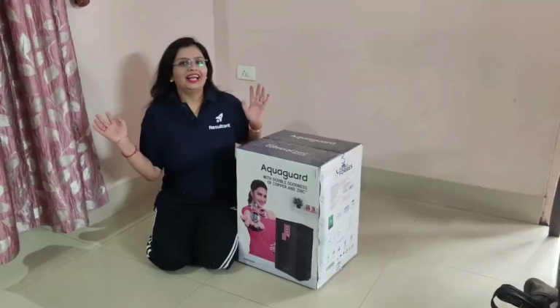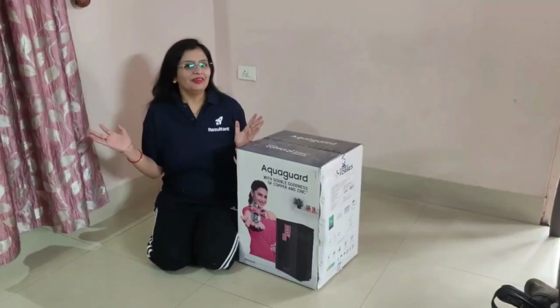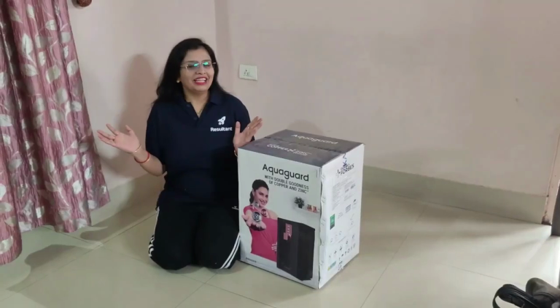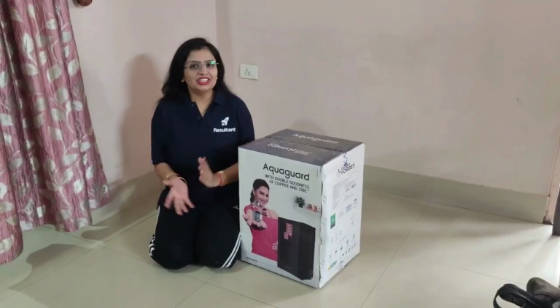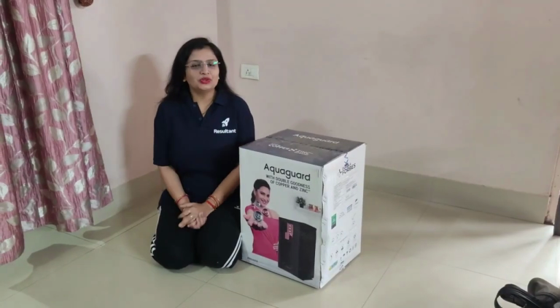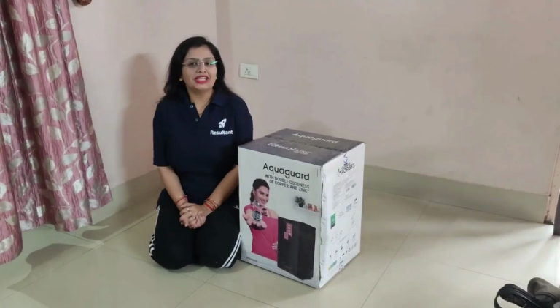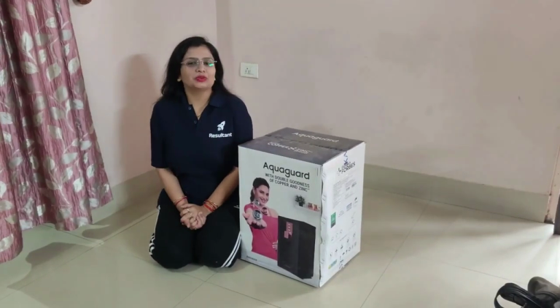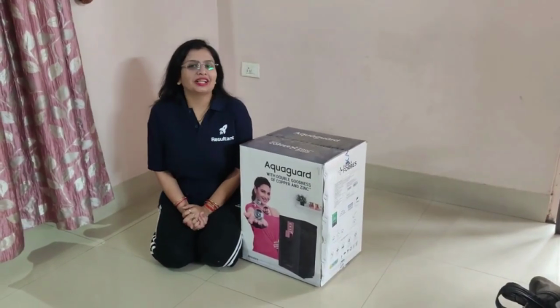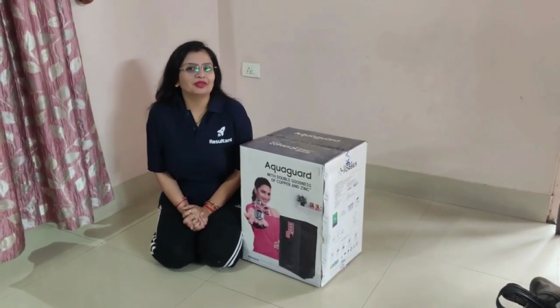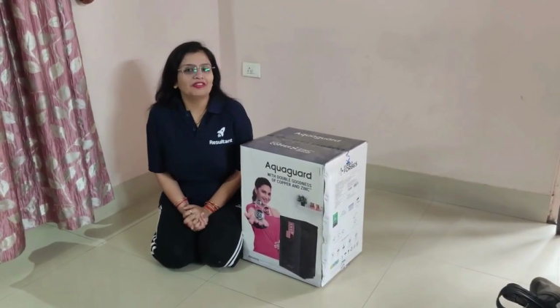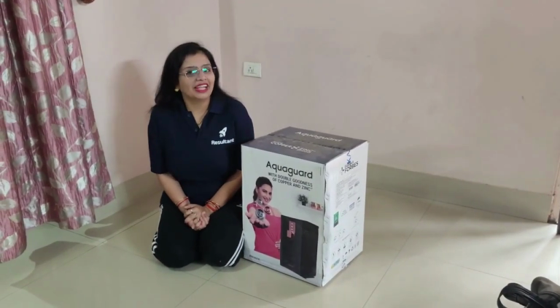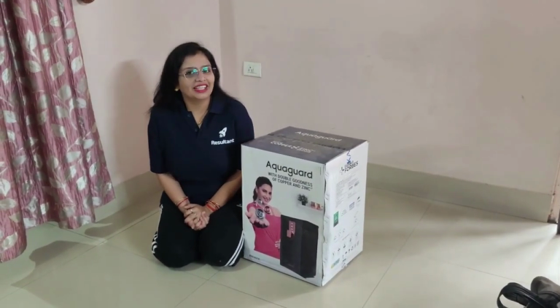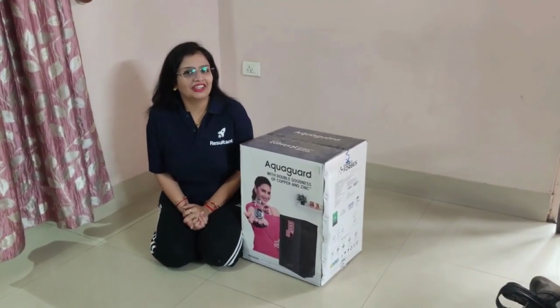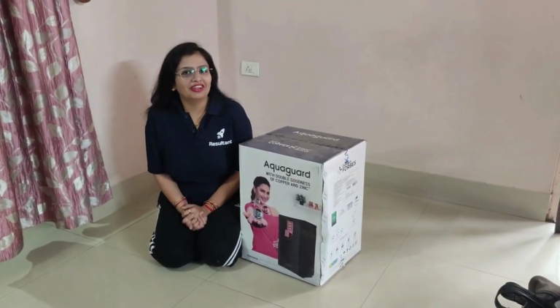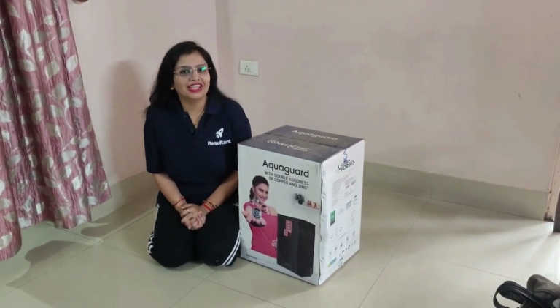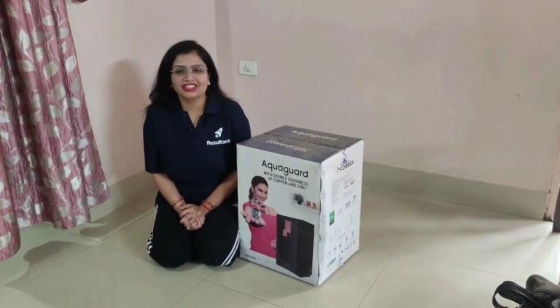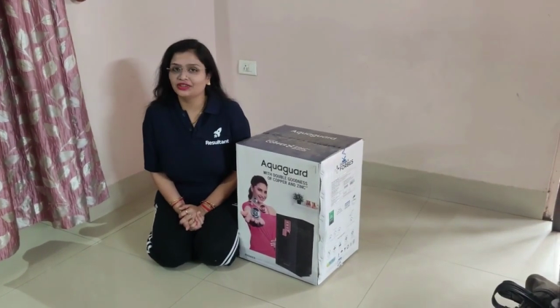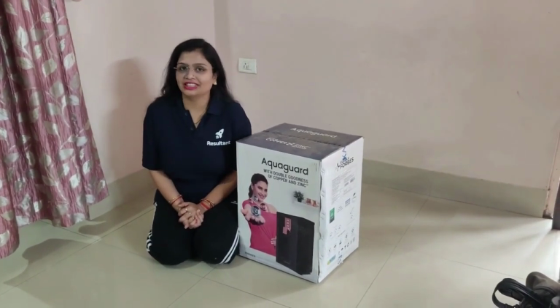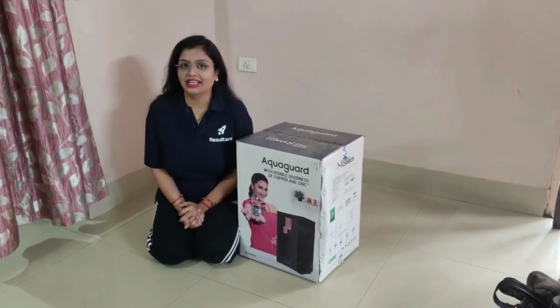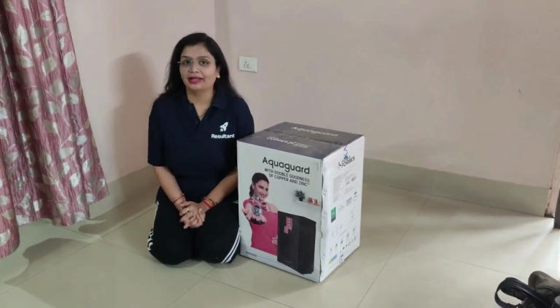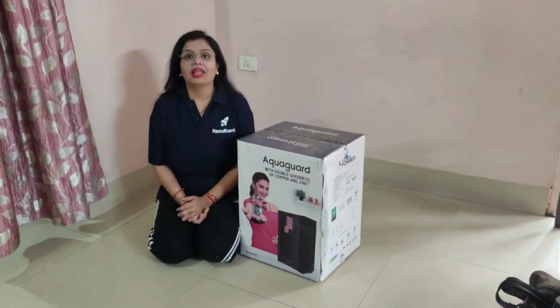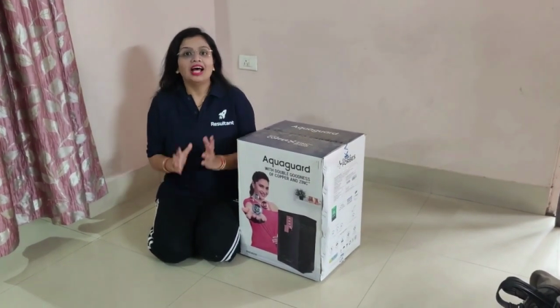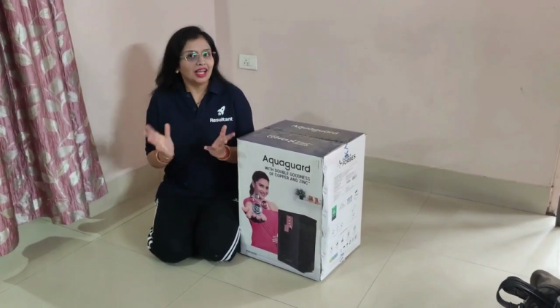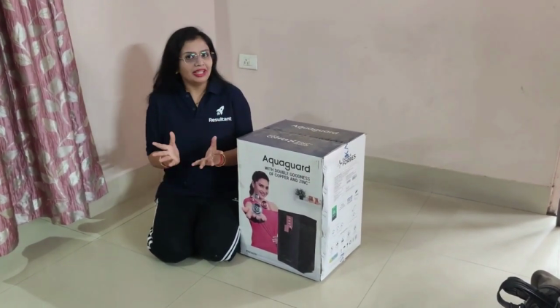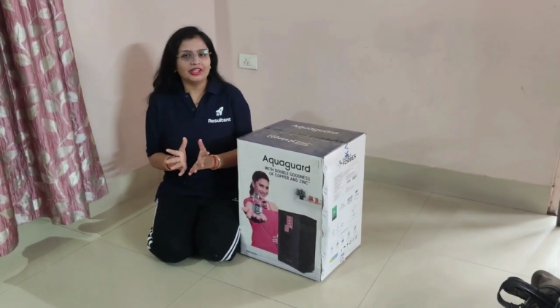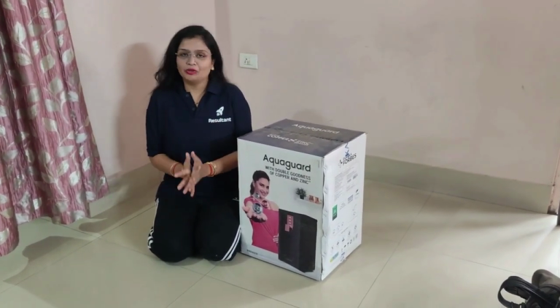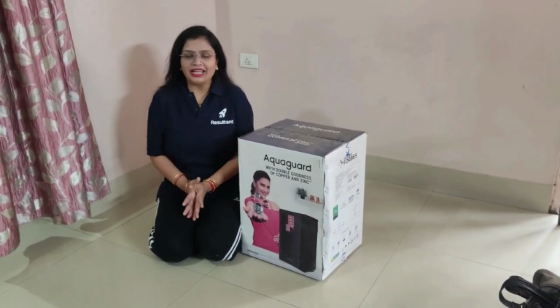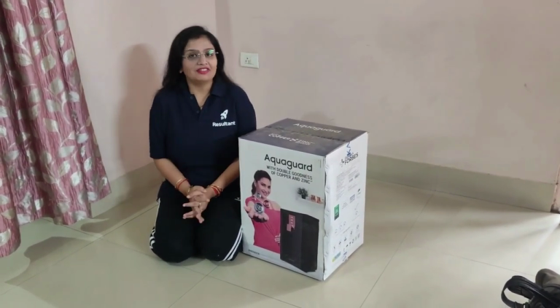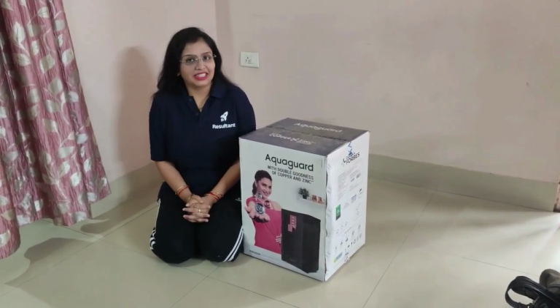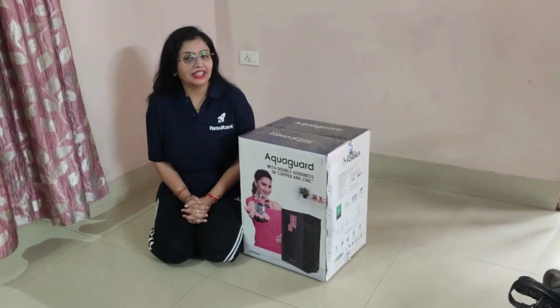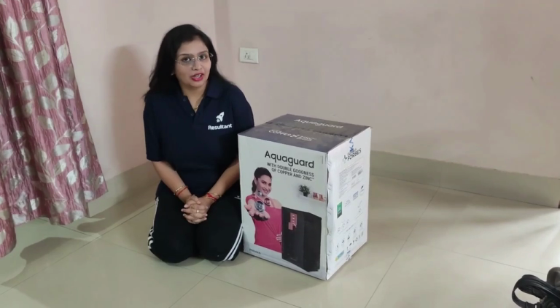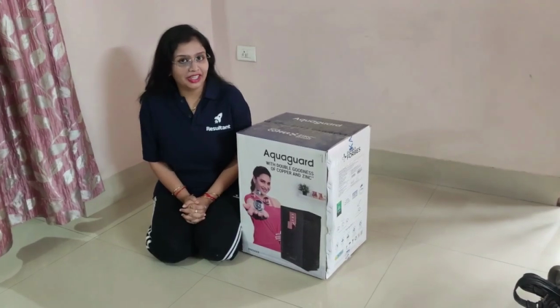Hello my dear students, welcome to the Faculty Driven Institute. You might have seen it already.